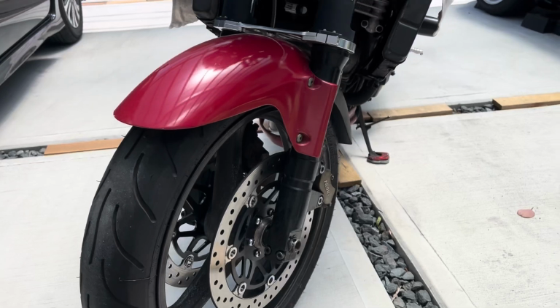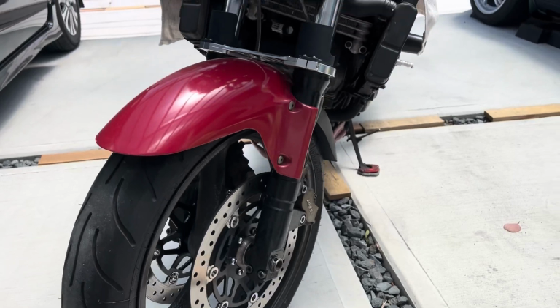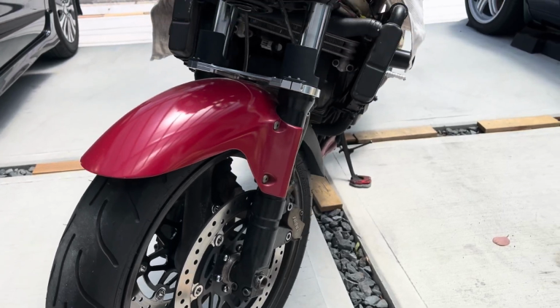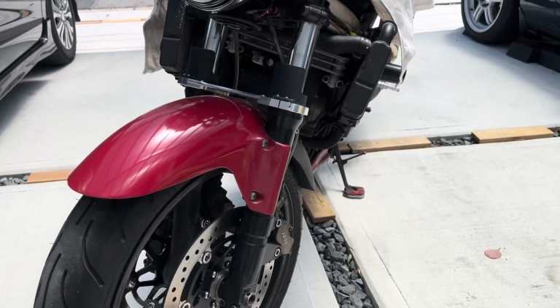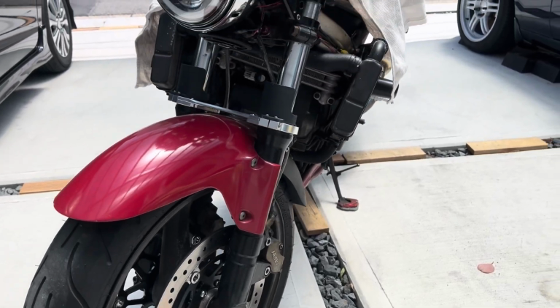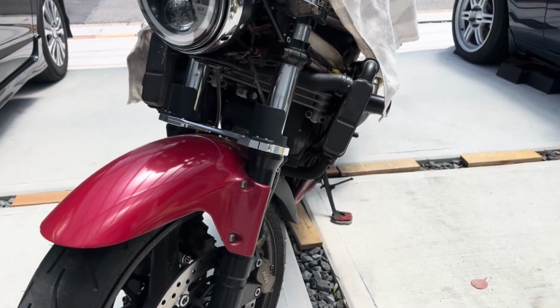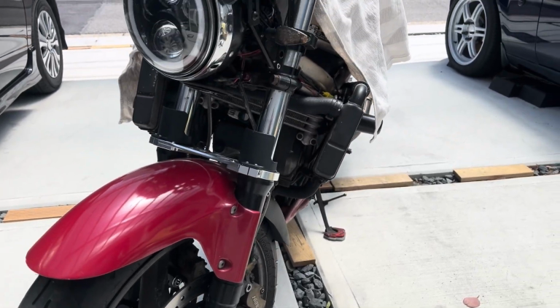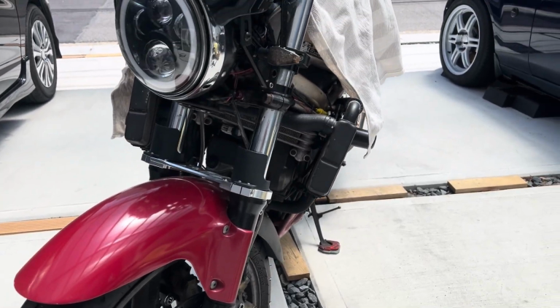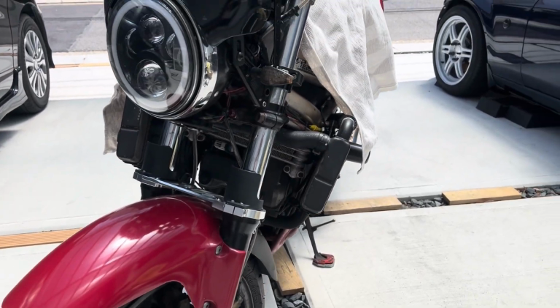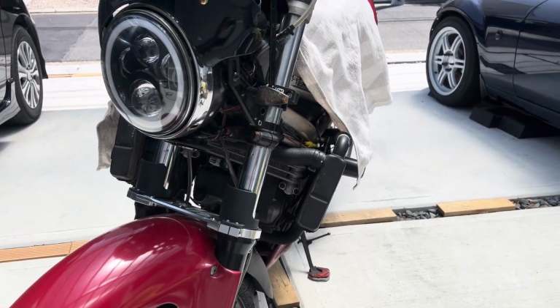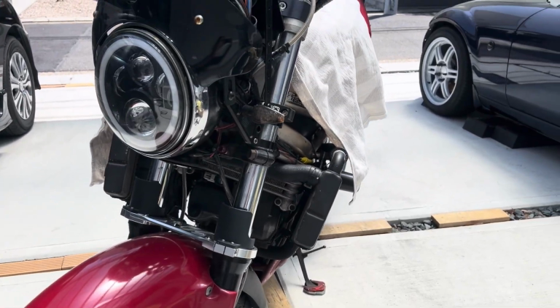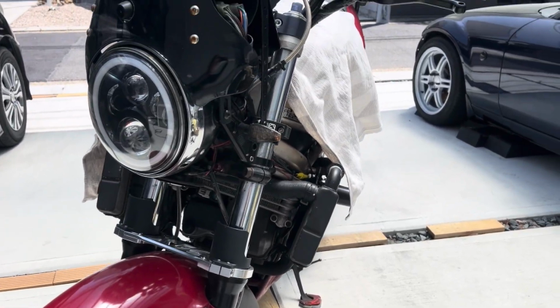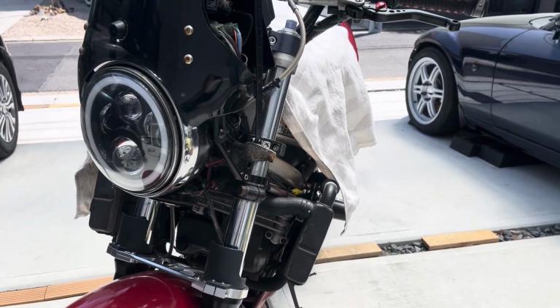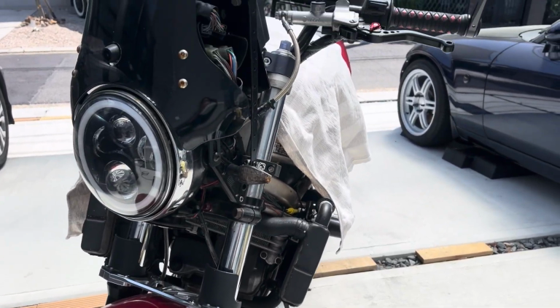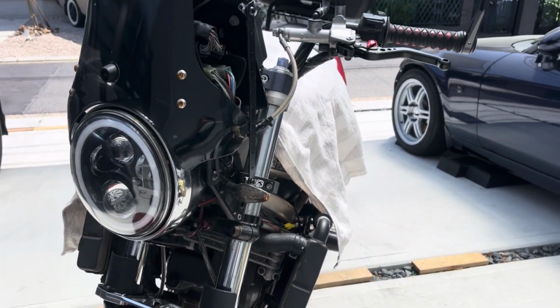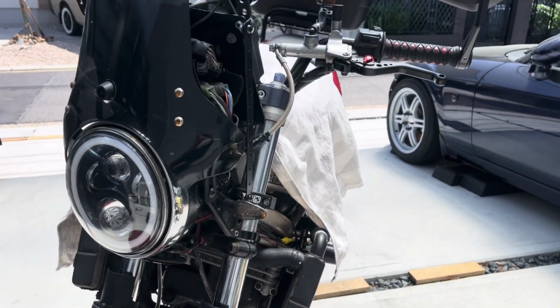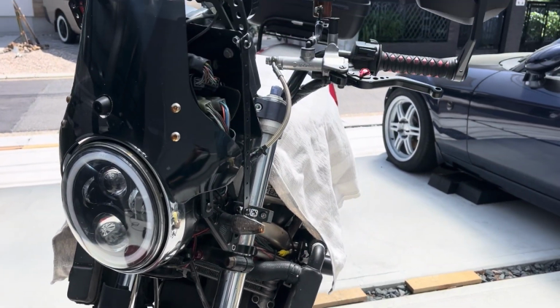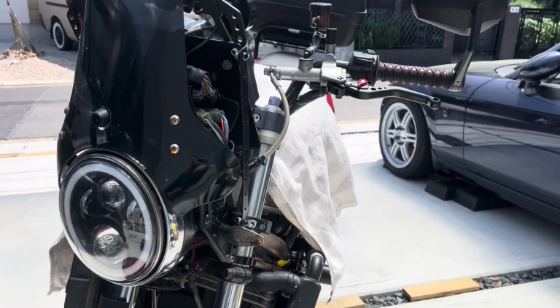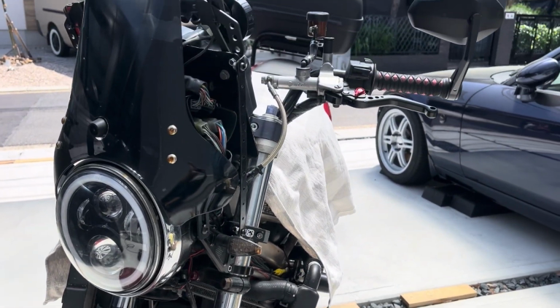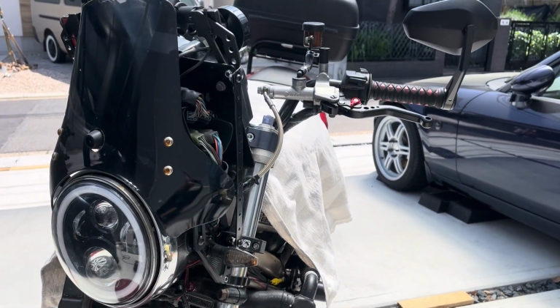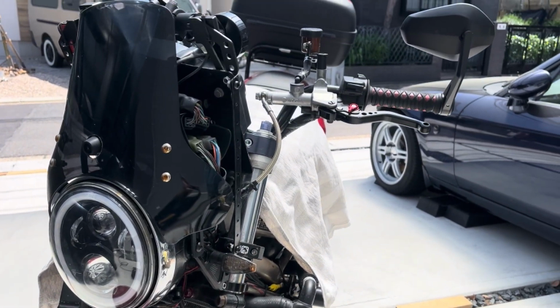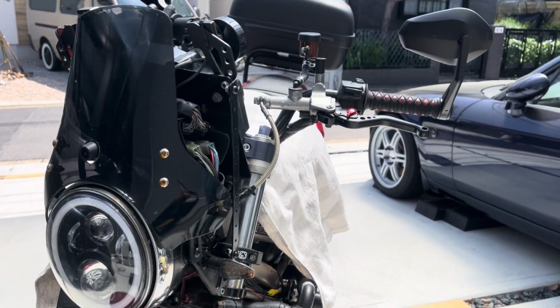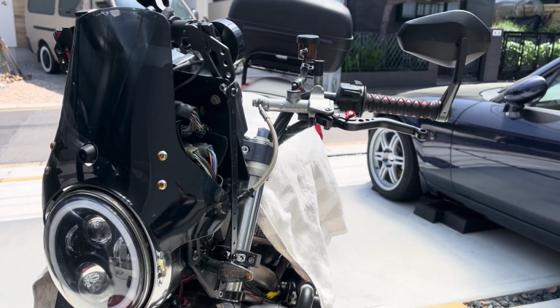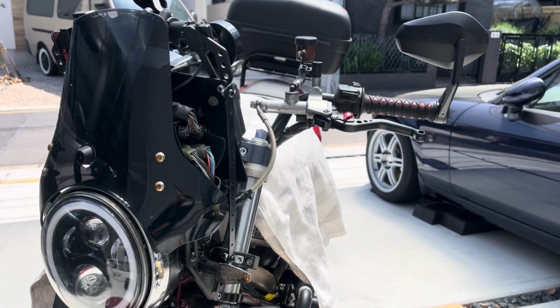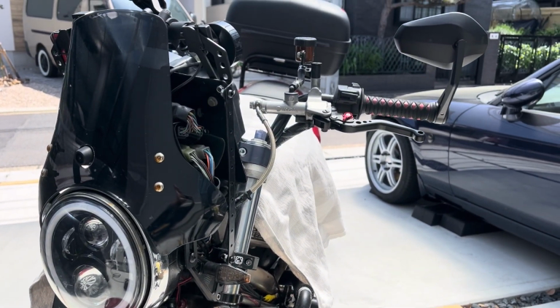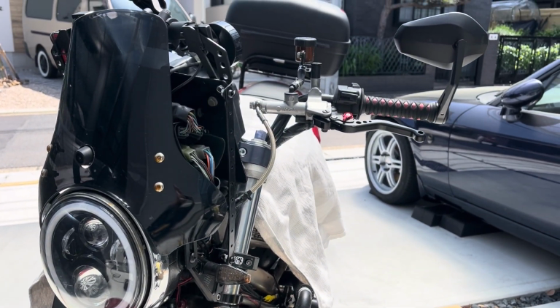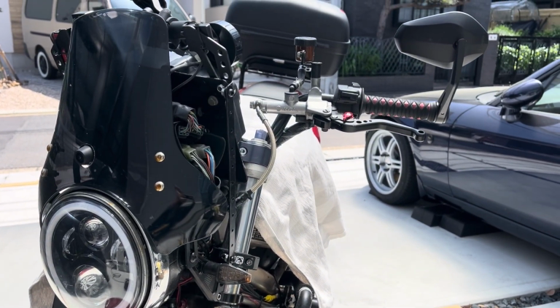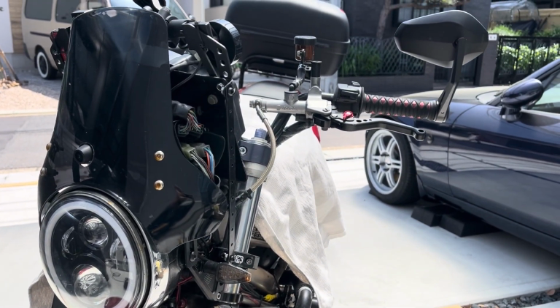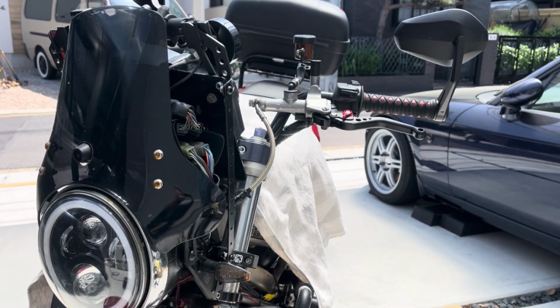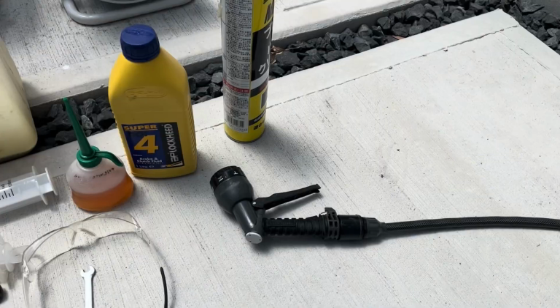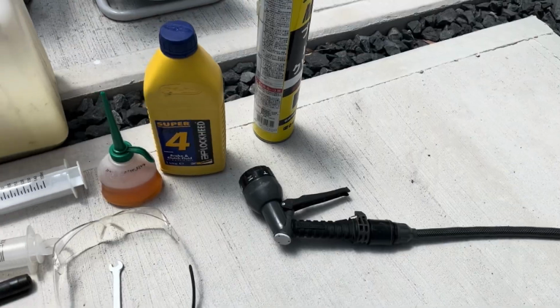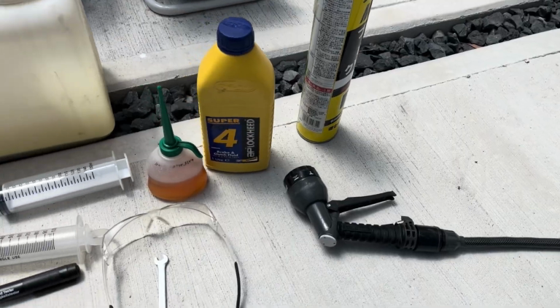The easiest, cheapest, and most effective way to get air completely out of your brake system.